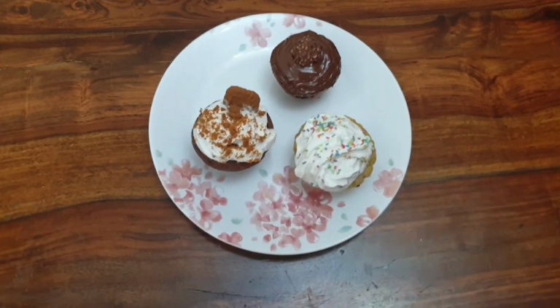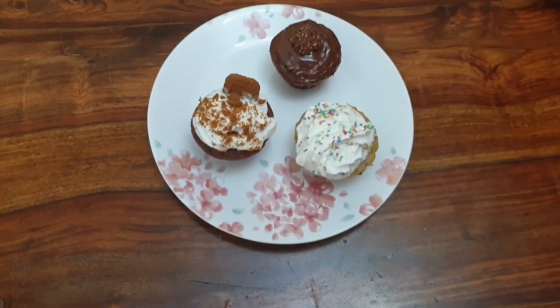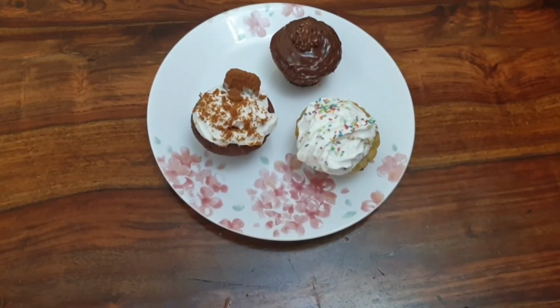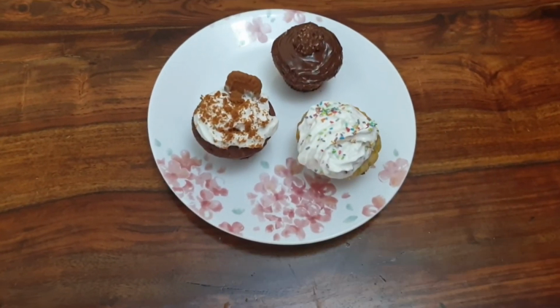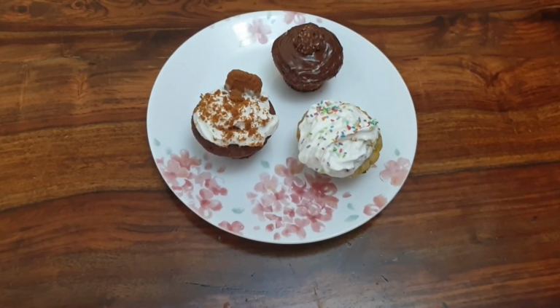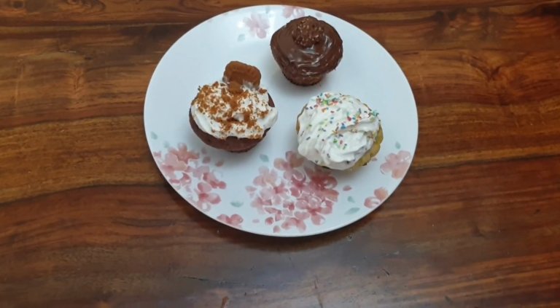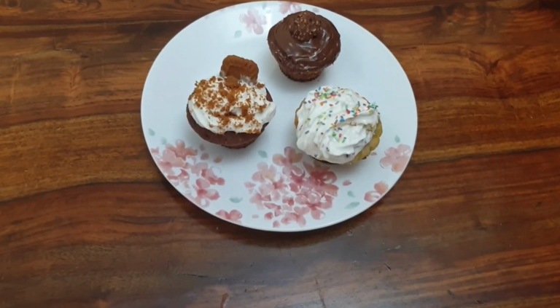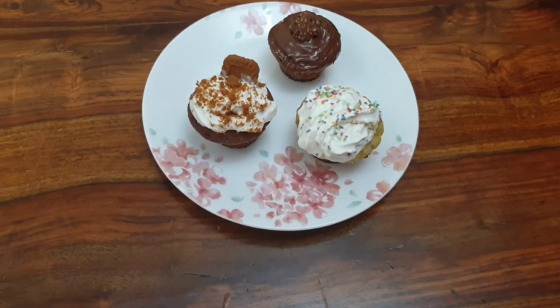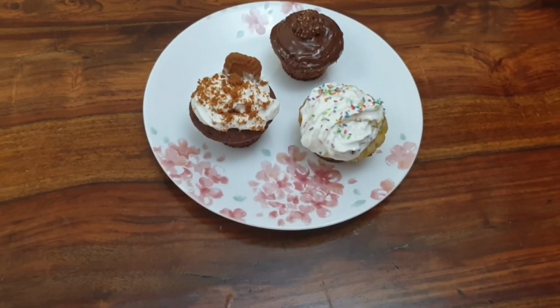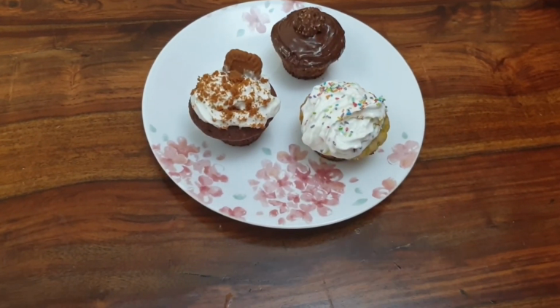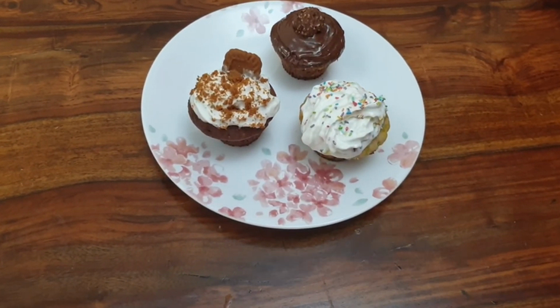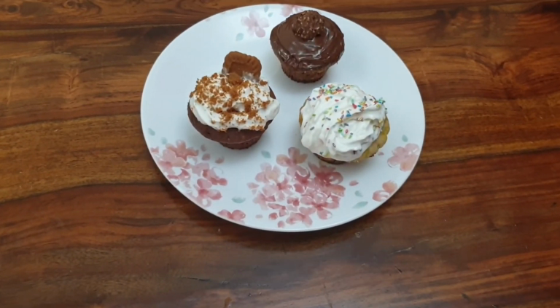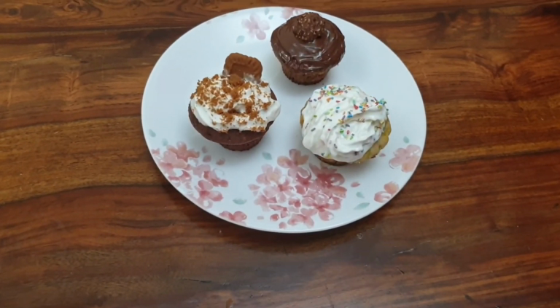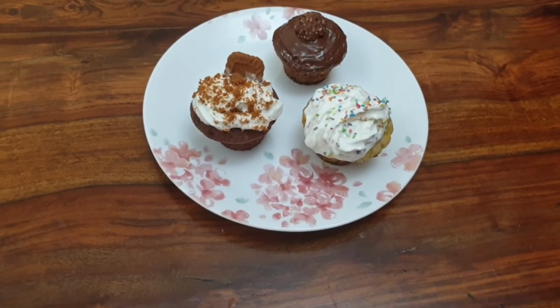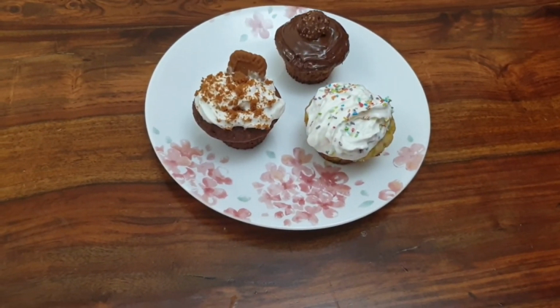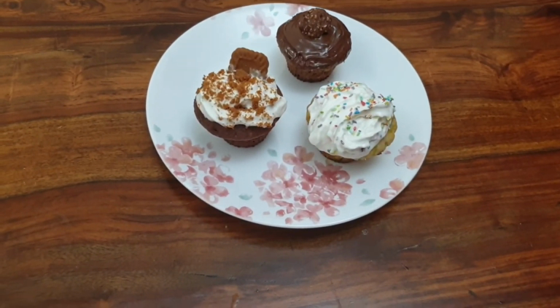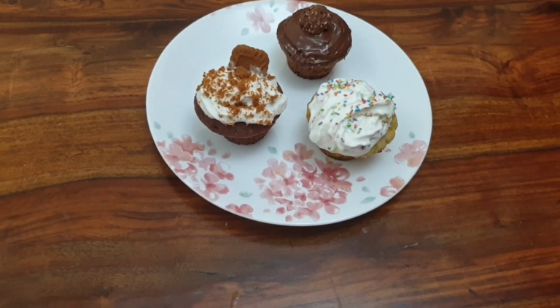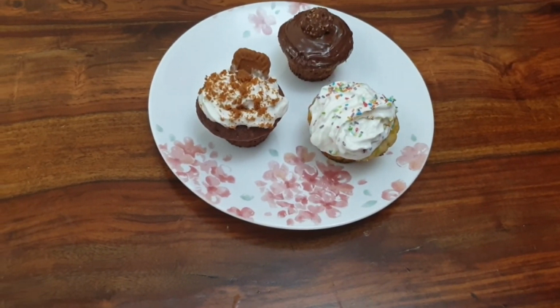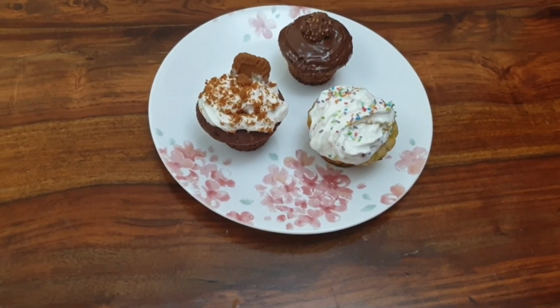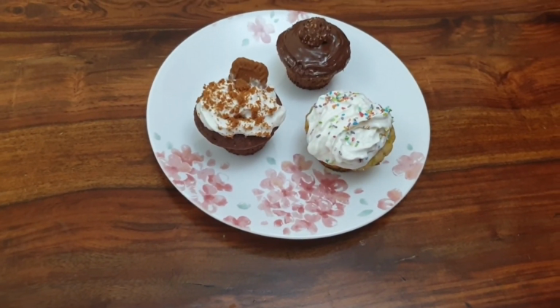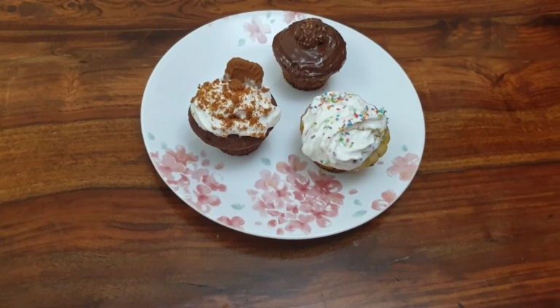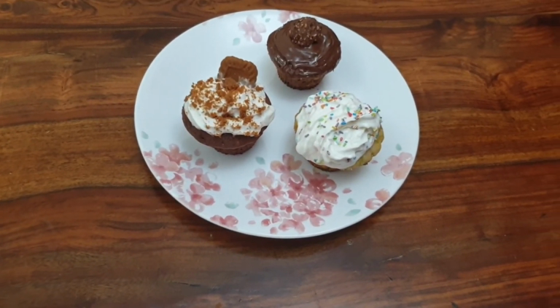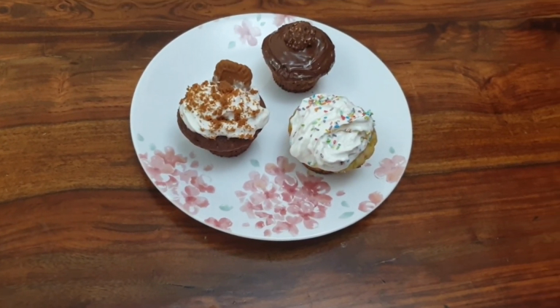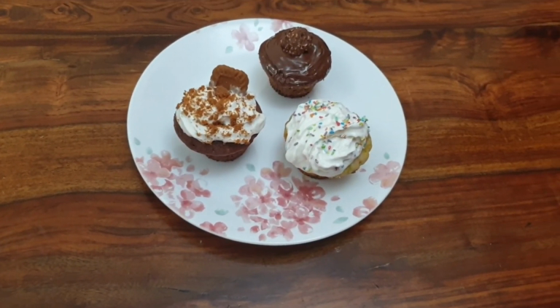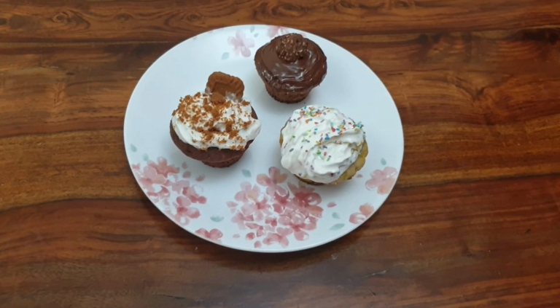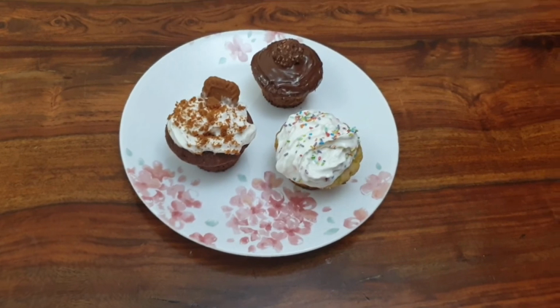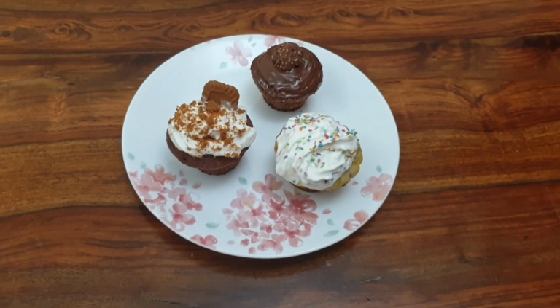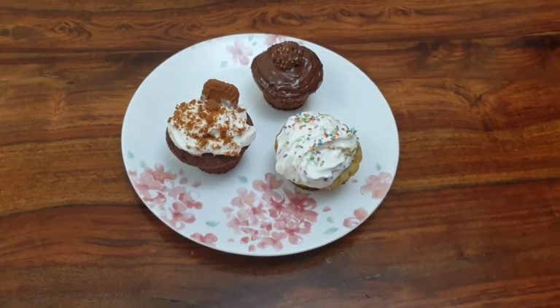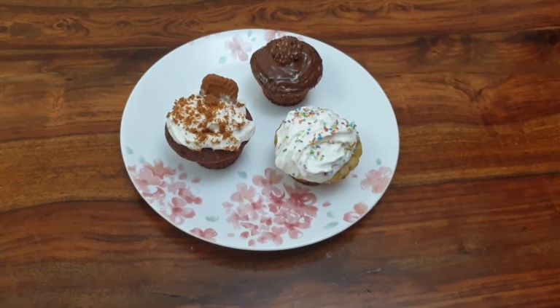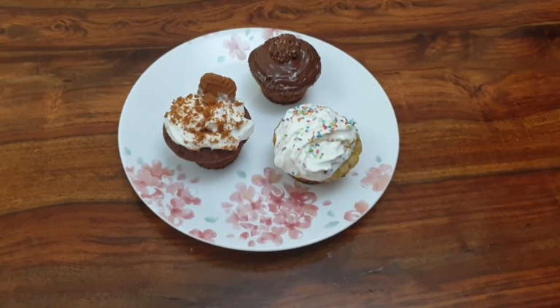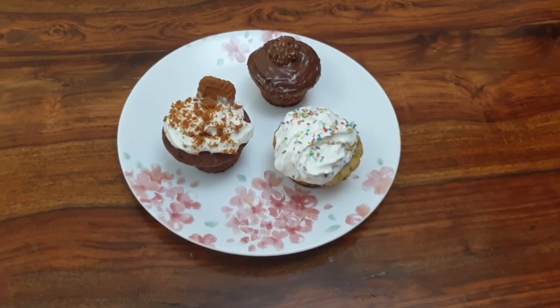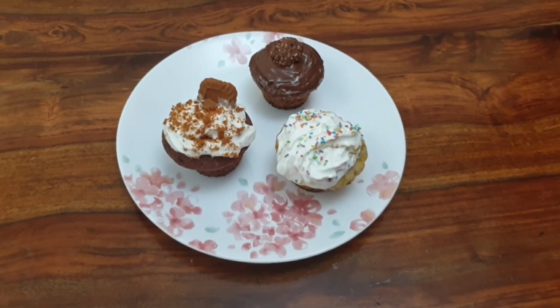Now our delicious cupcakes are ready. Here my favourite is choco delight.